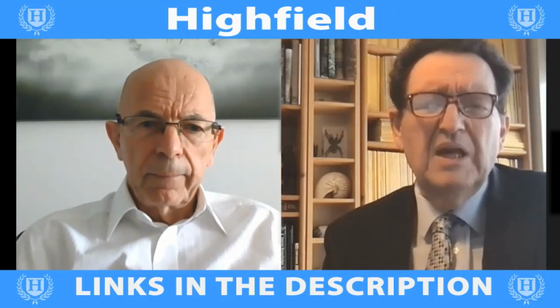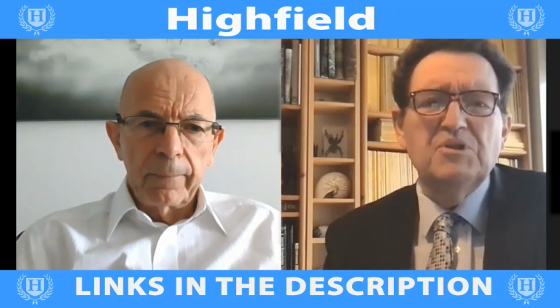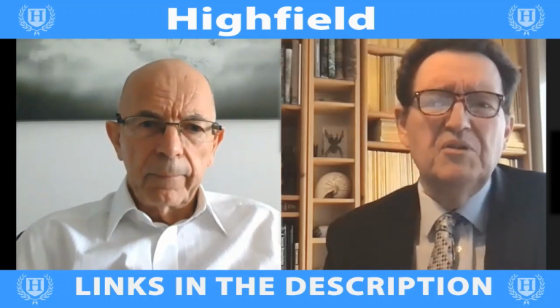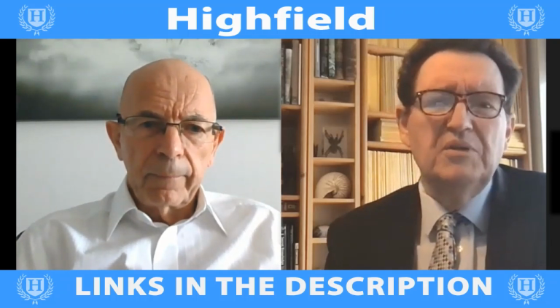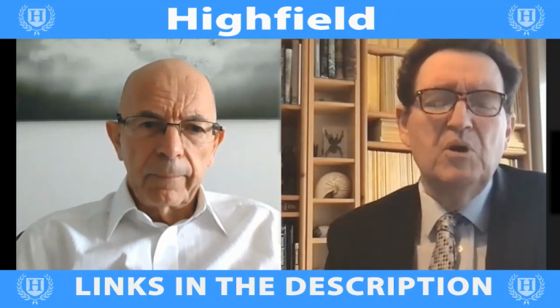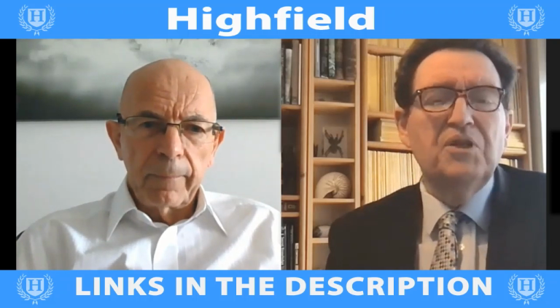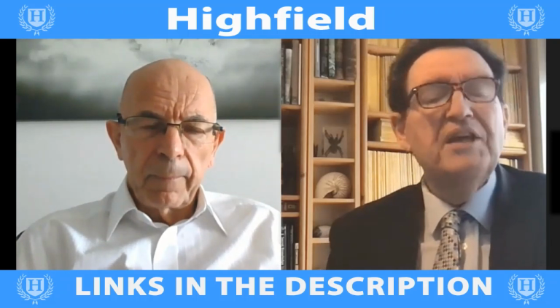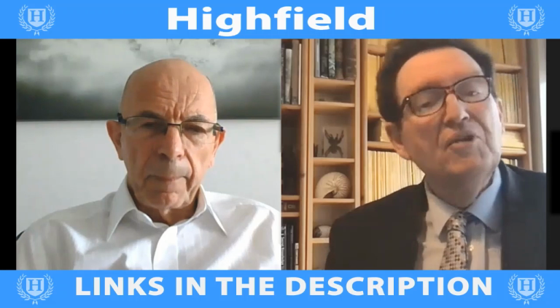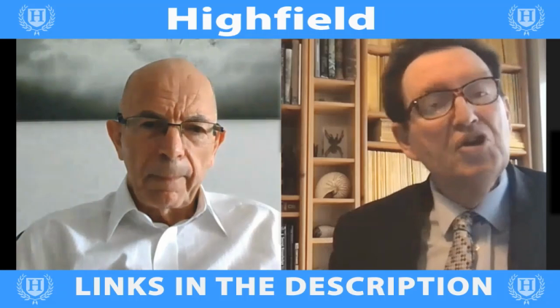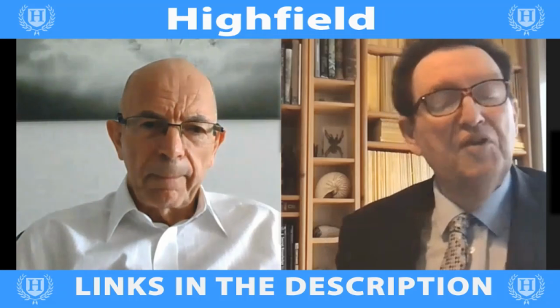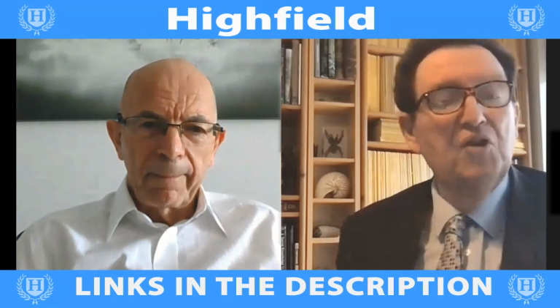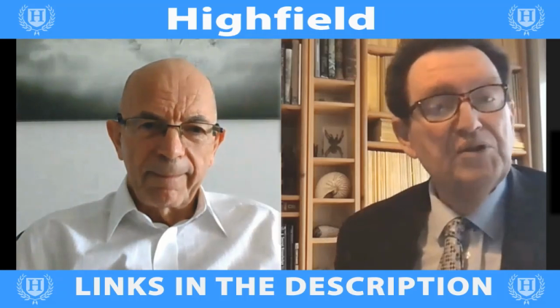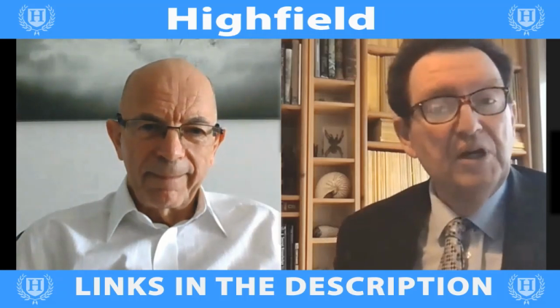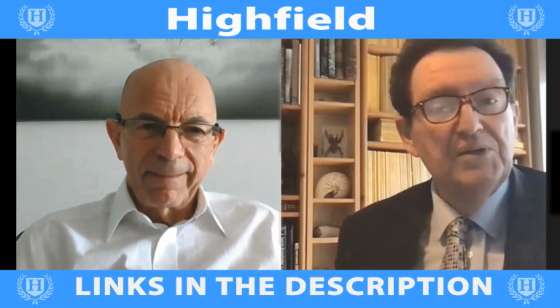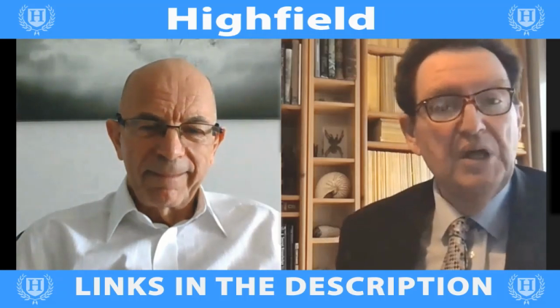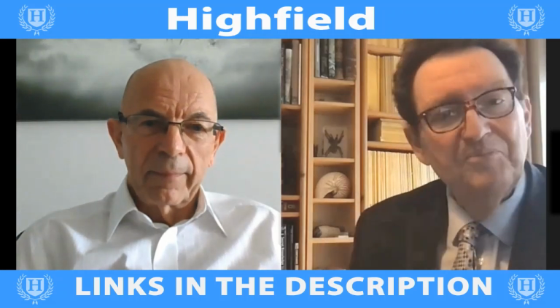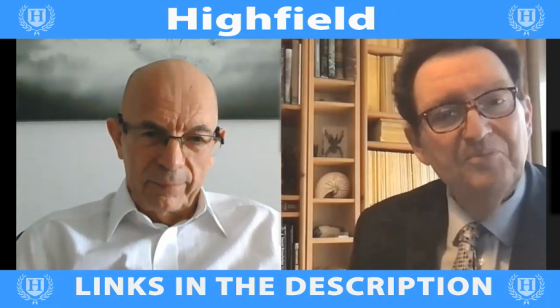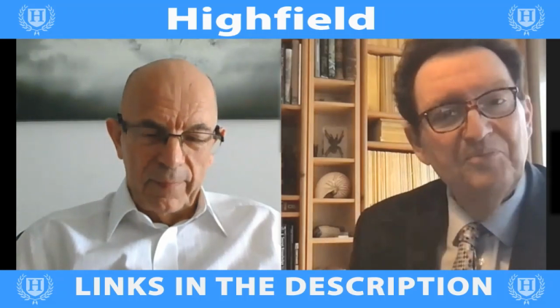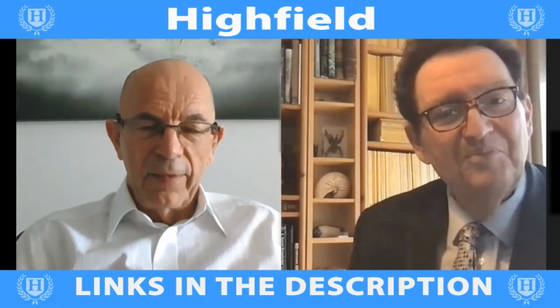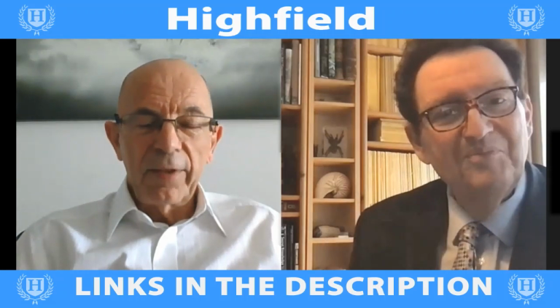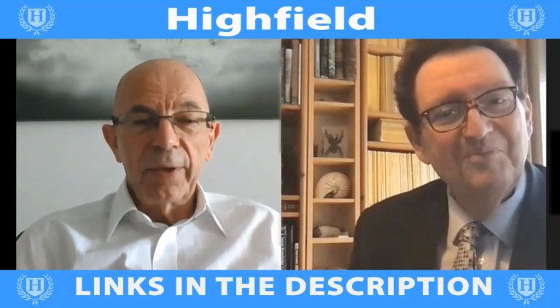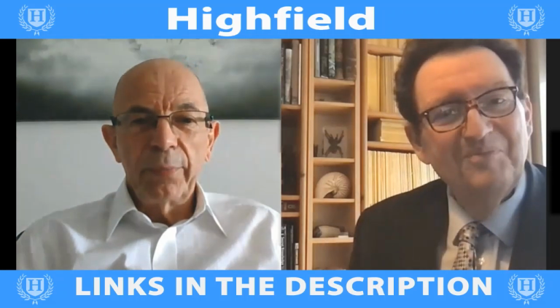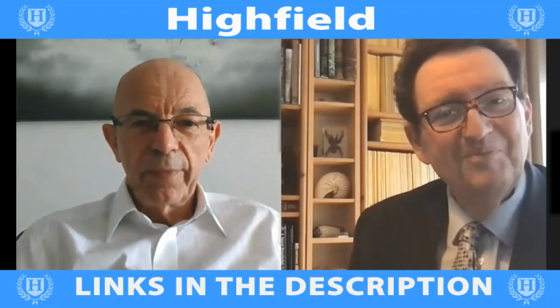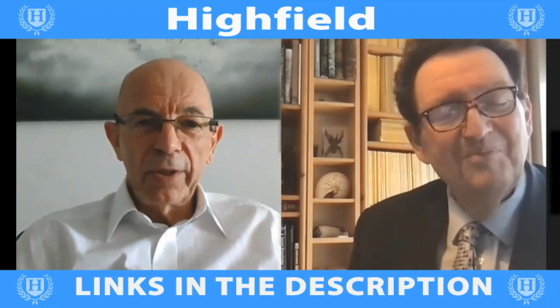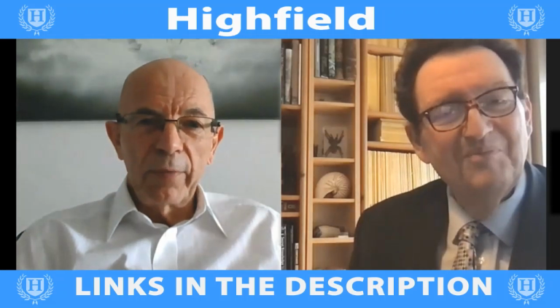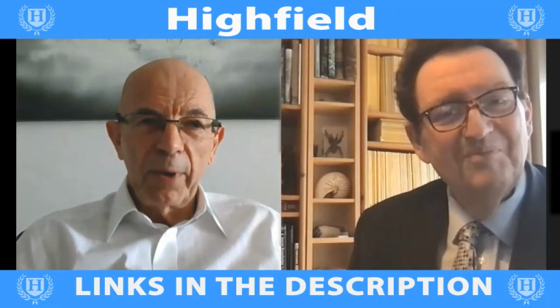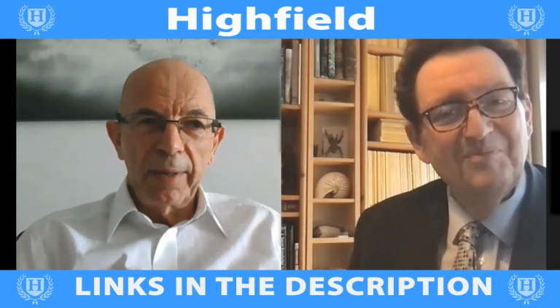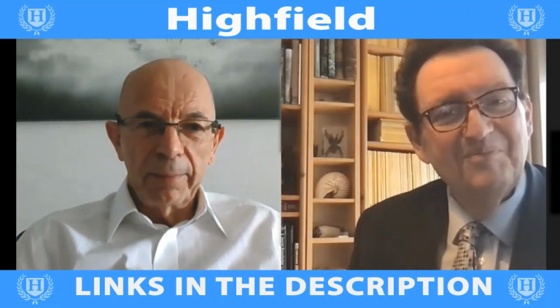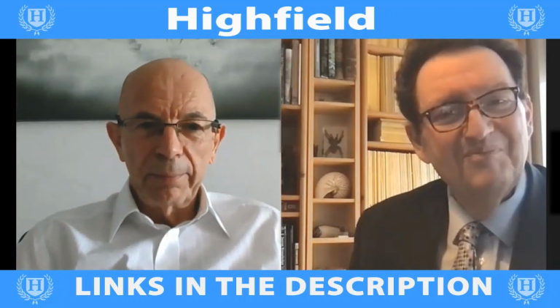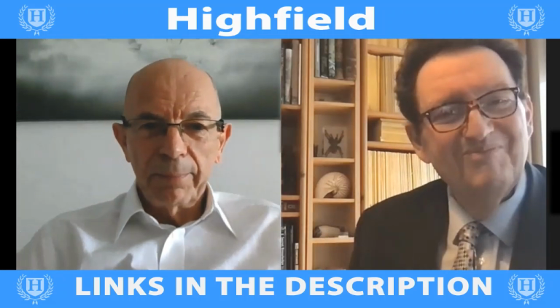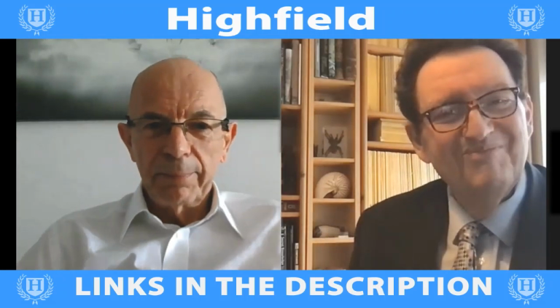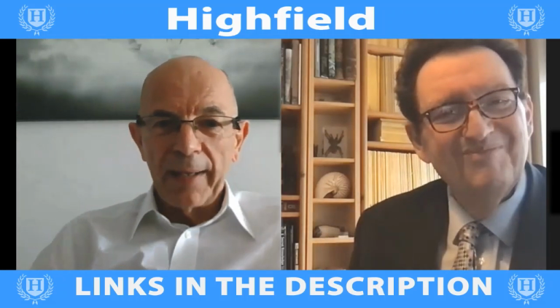Absolutely. Well, thank you Richard for your insights. Thank you everybody. Bye.